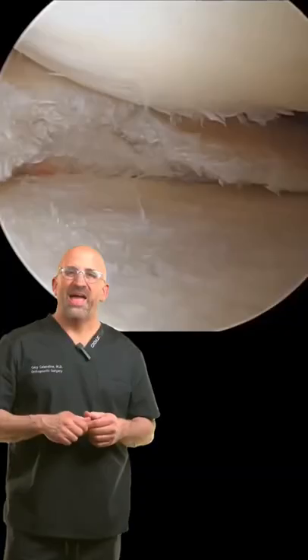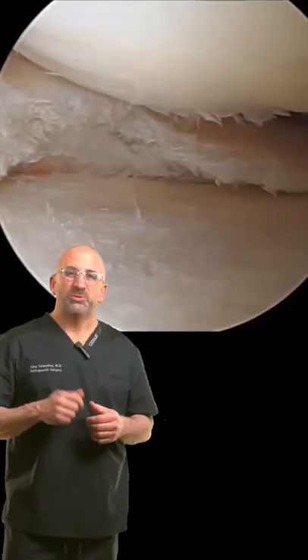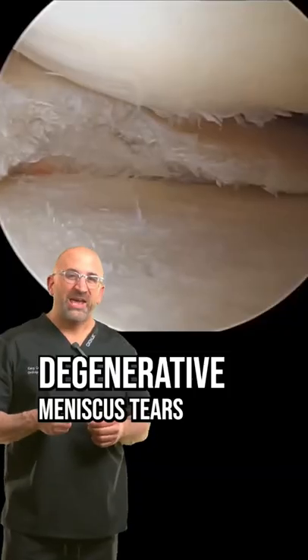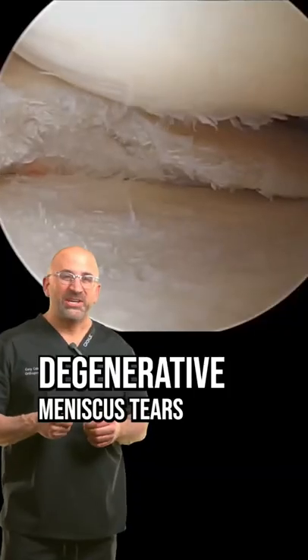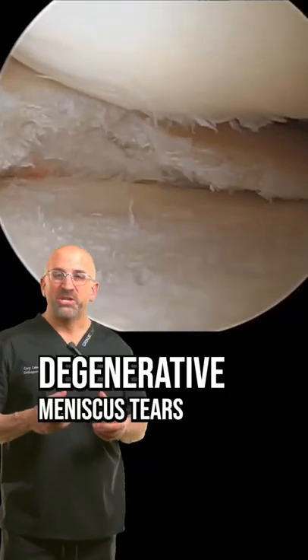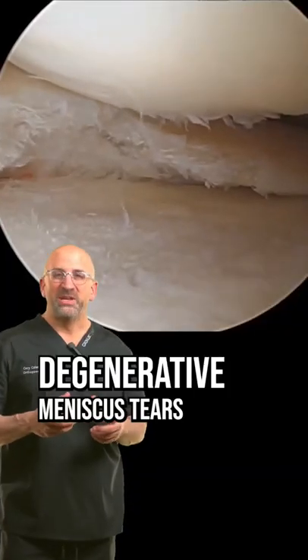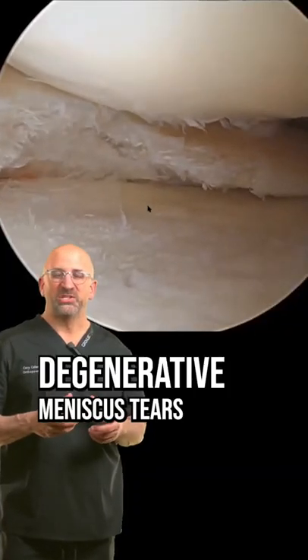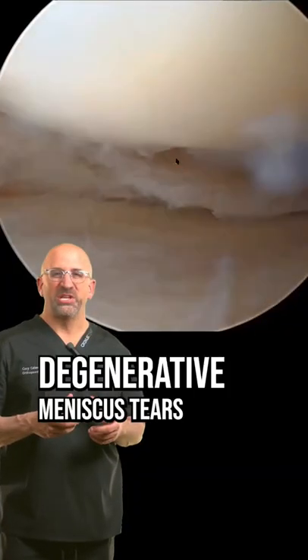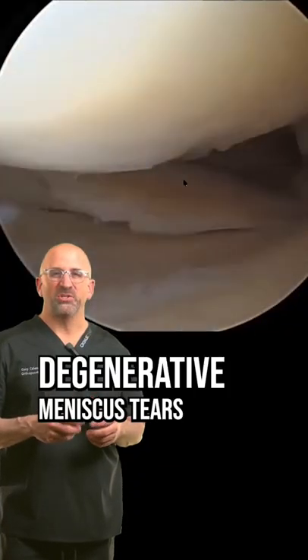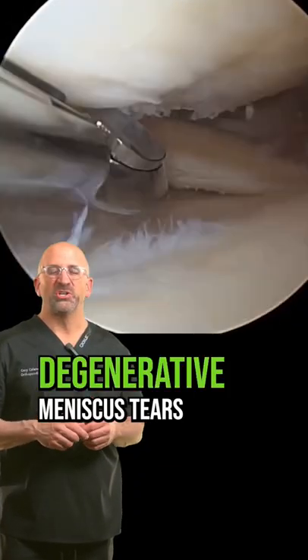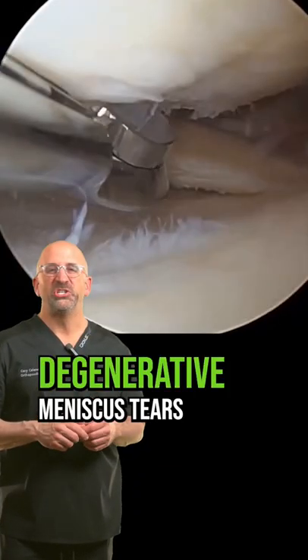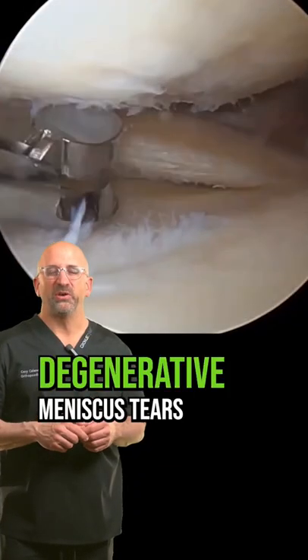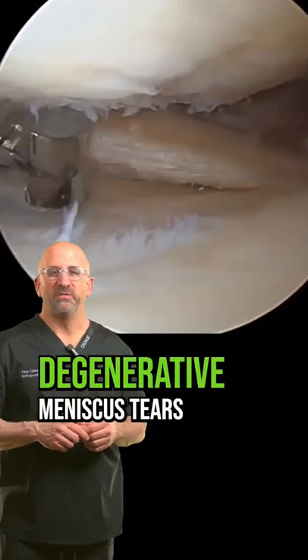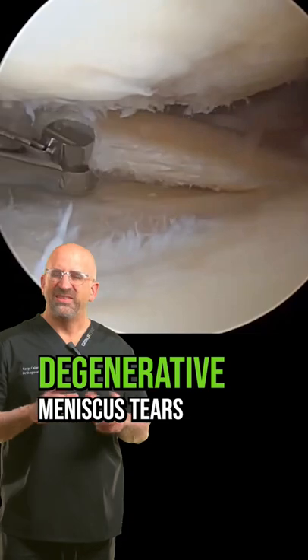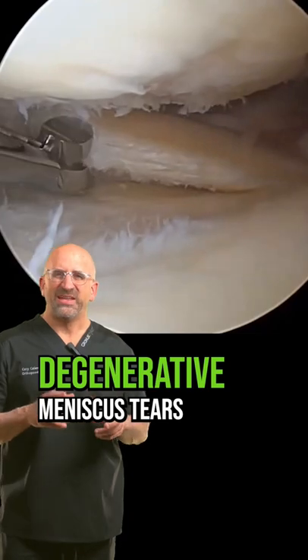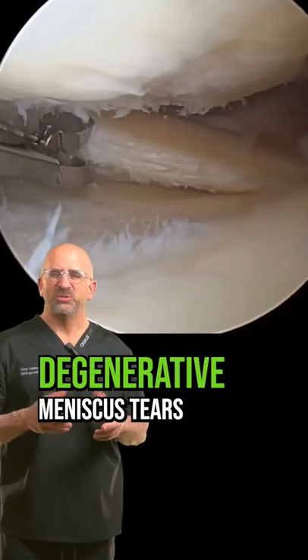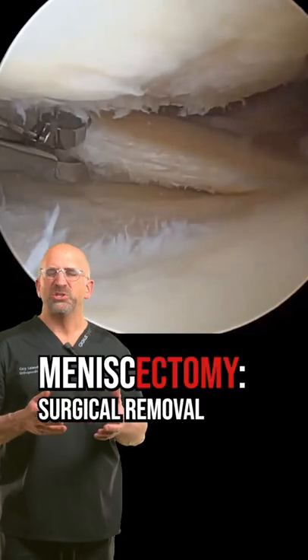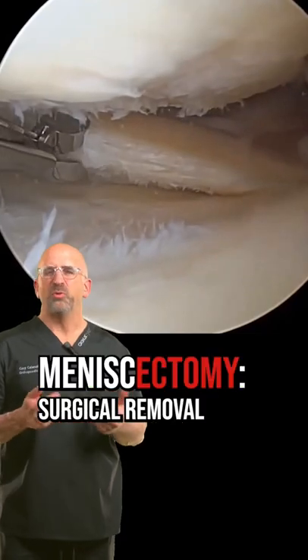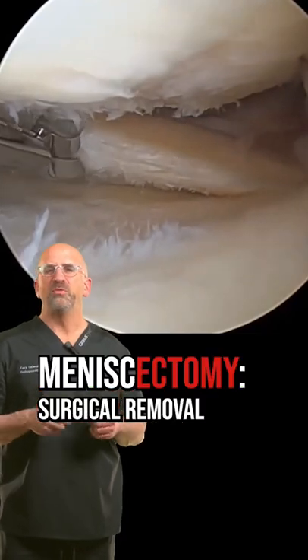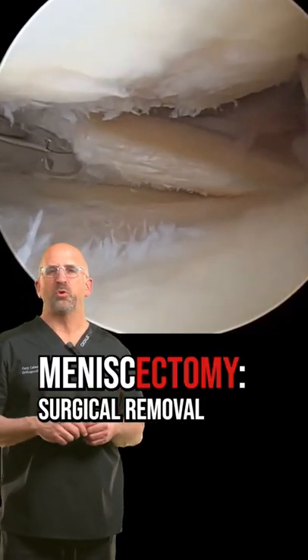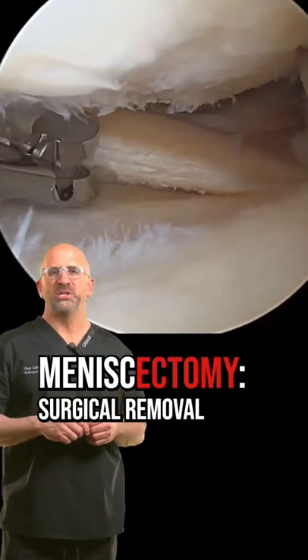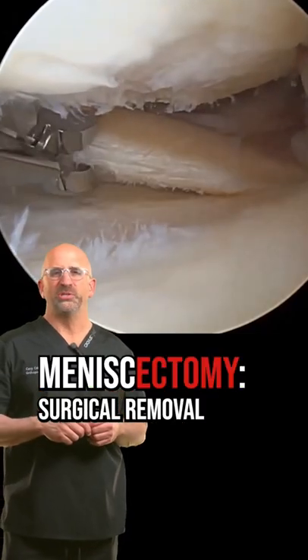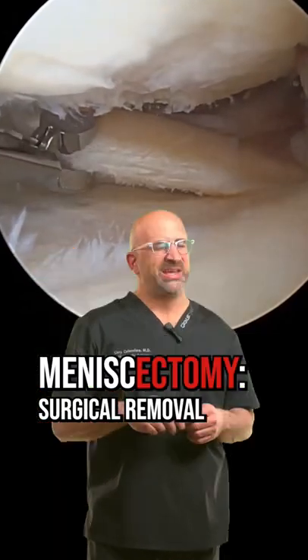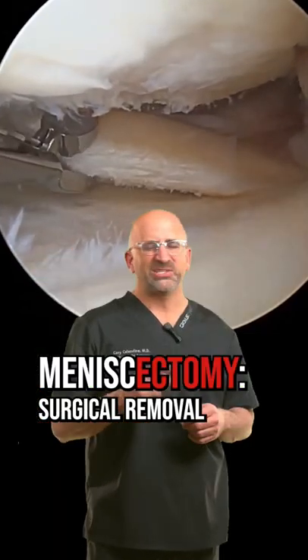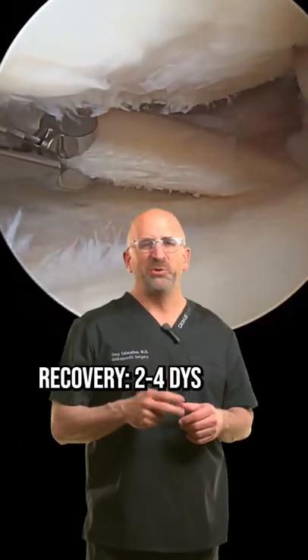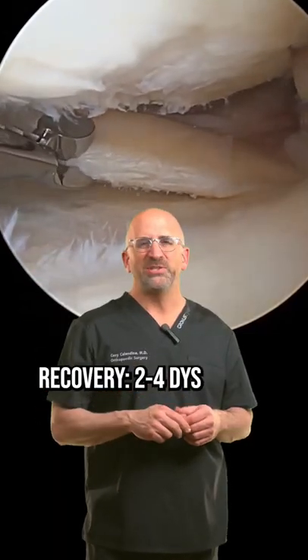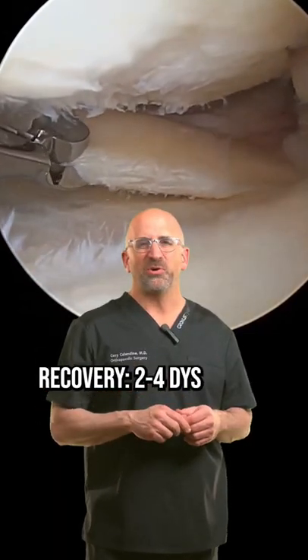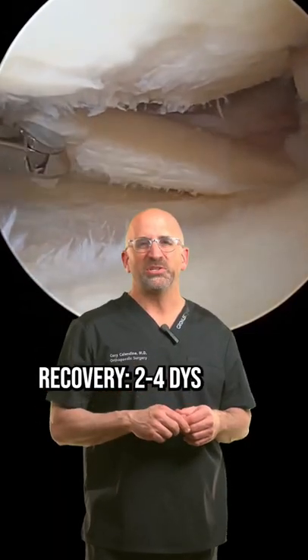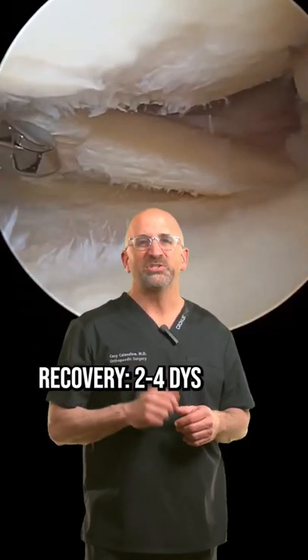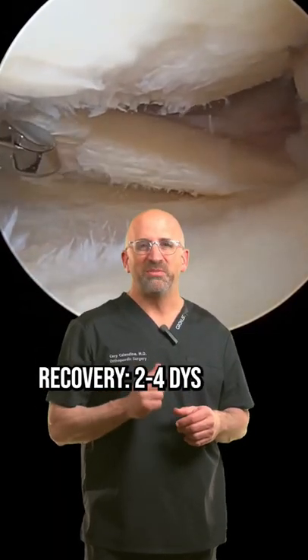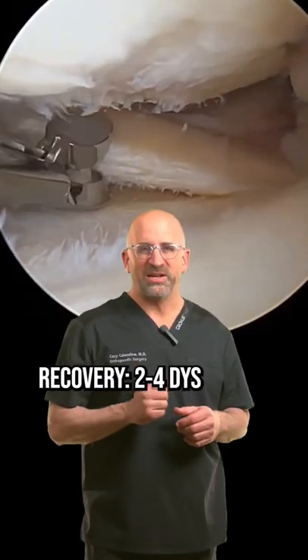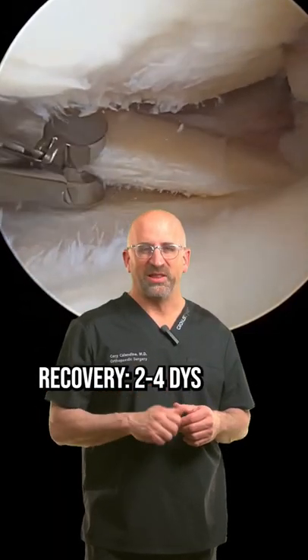As we age, some meniscus tears are degenerative. In that case, we just remove the torn tissue. It's two days on crutches and back to life.